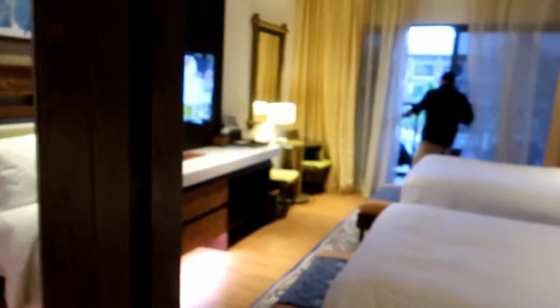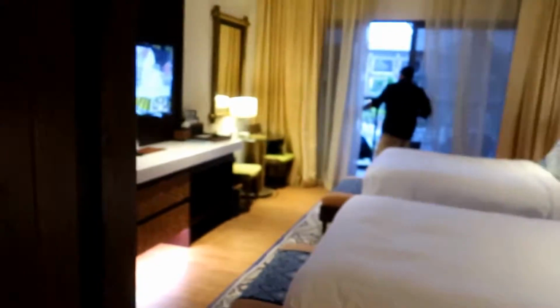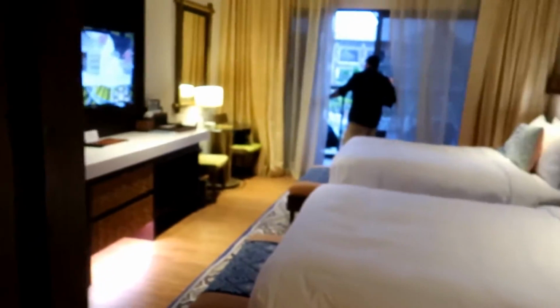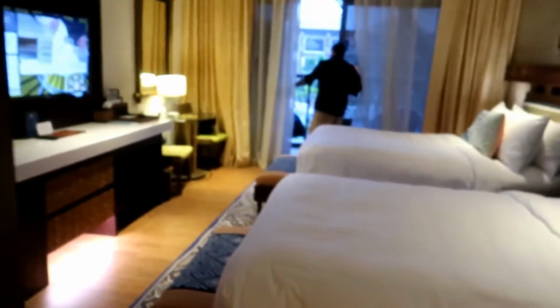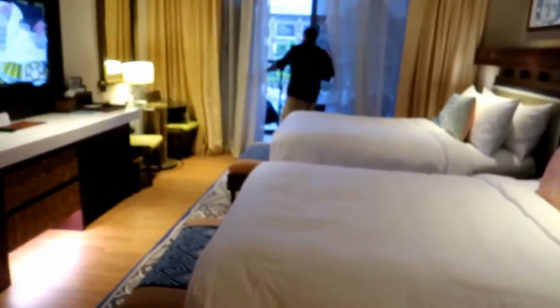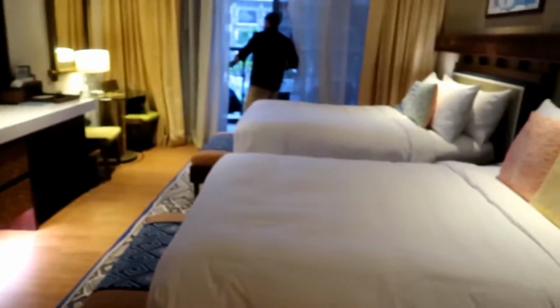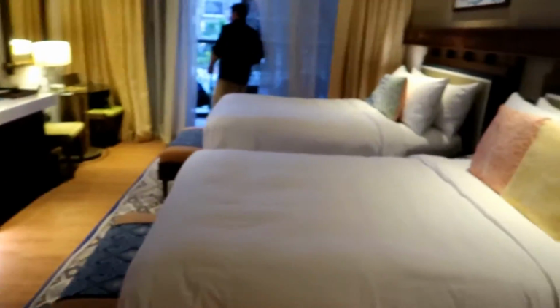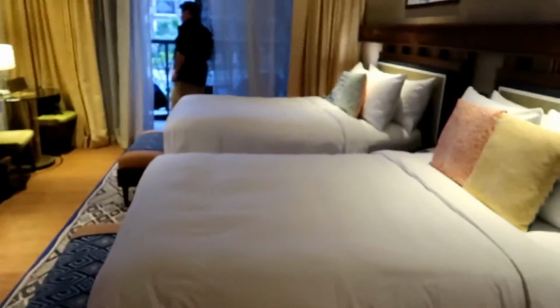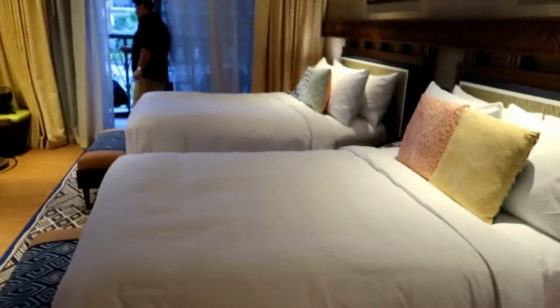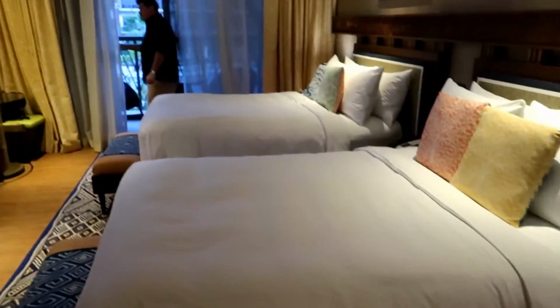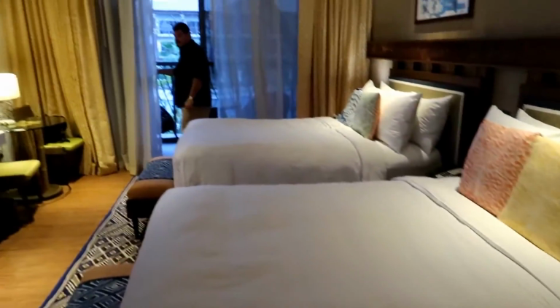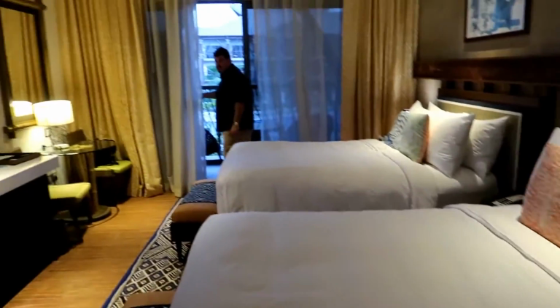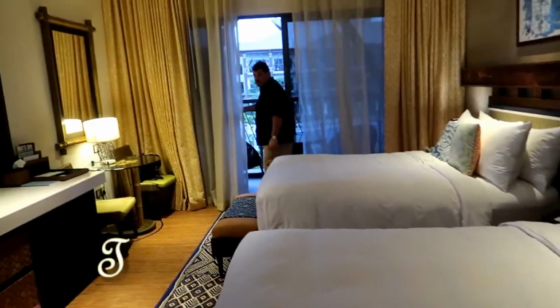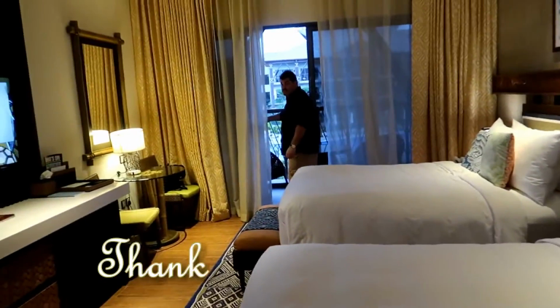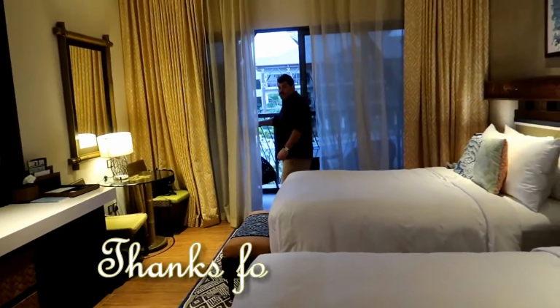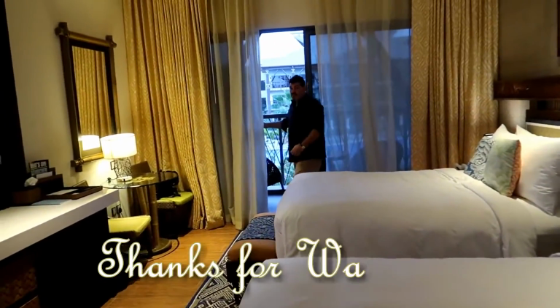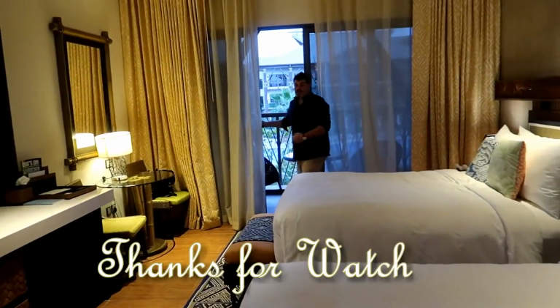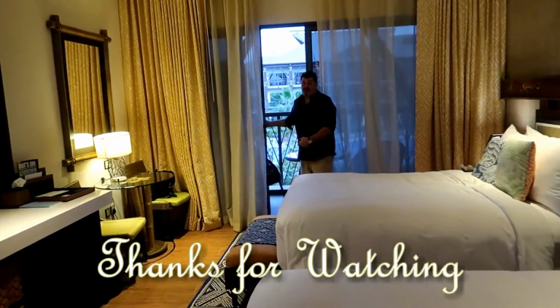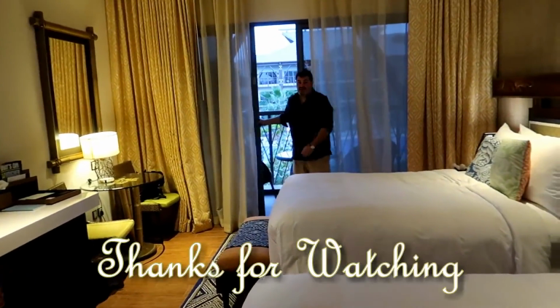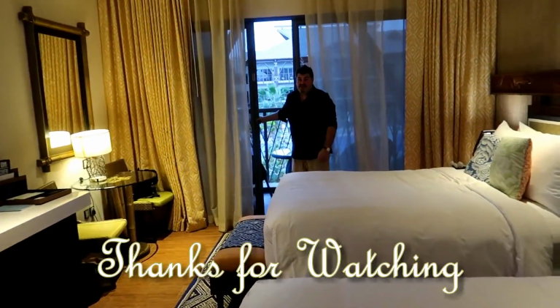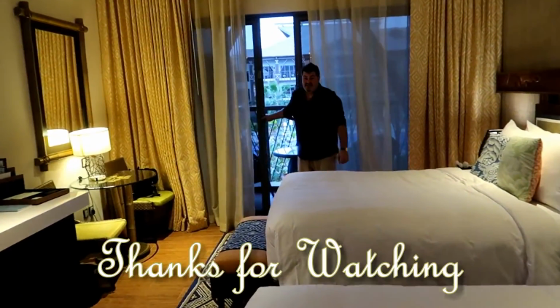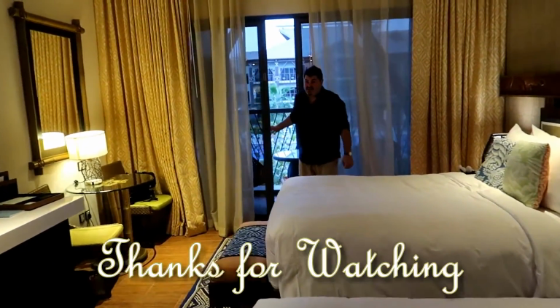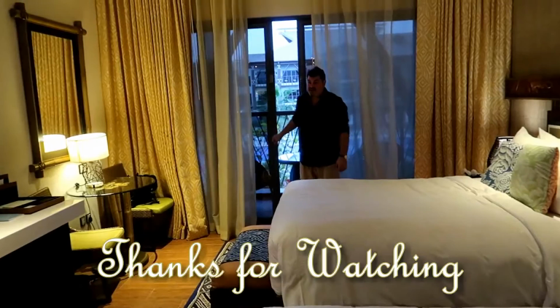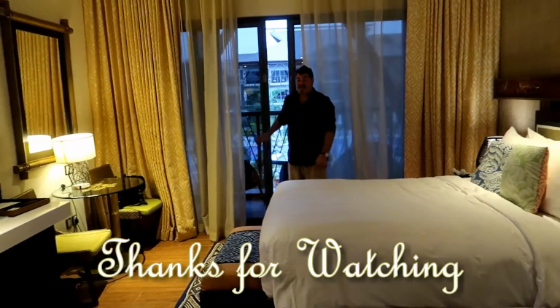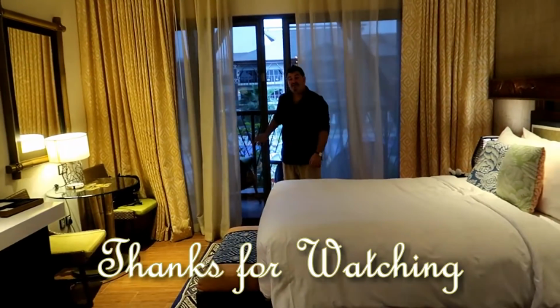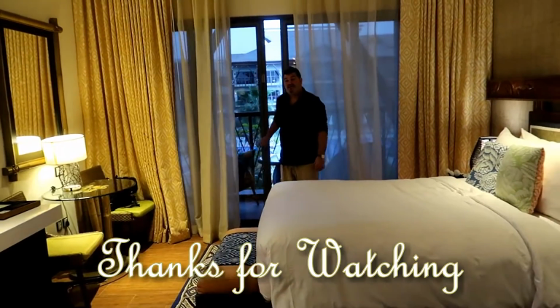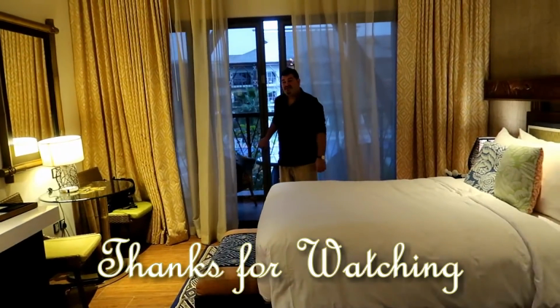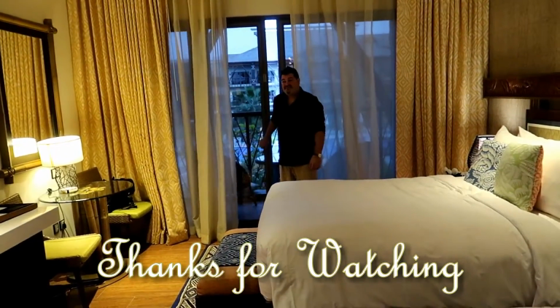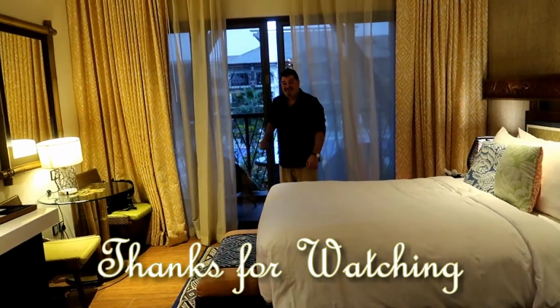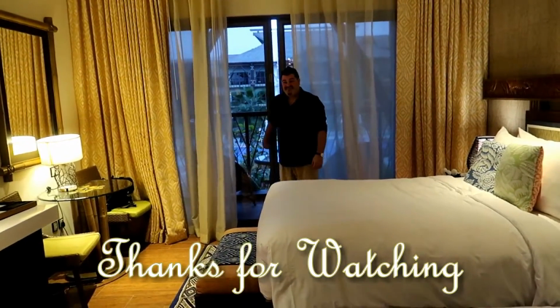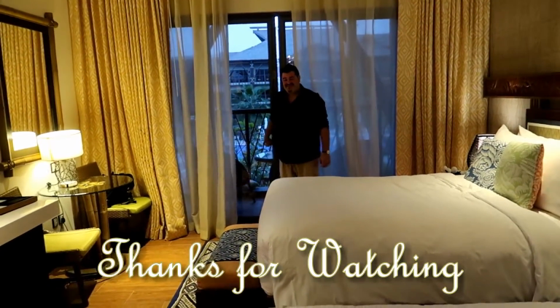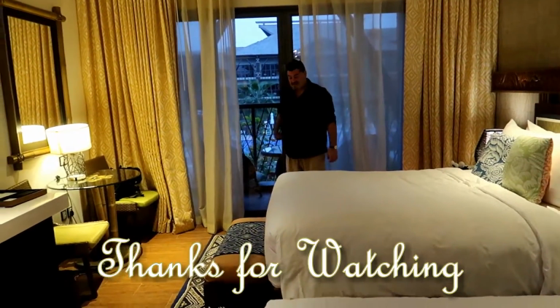Jay, what do you think of this room? I think it's lovely. Yeah, good!